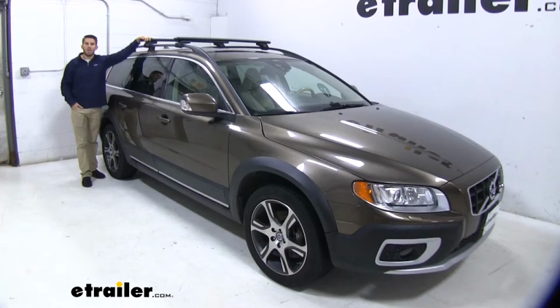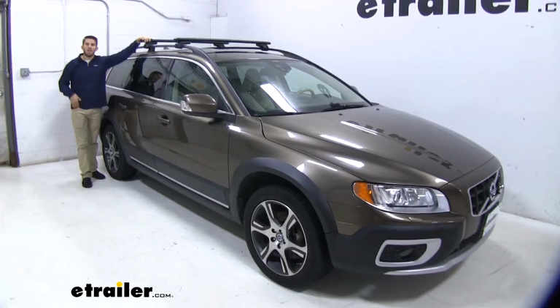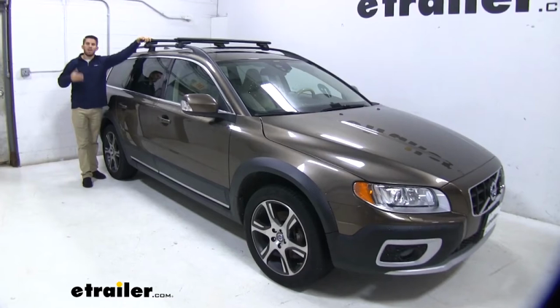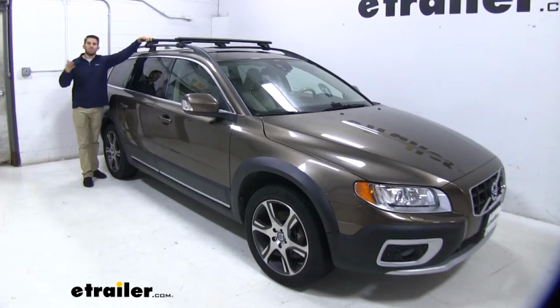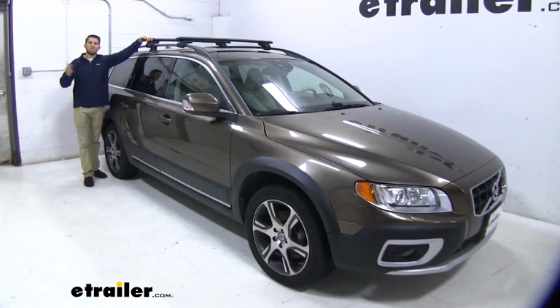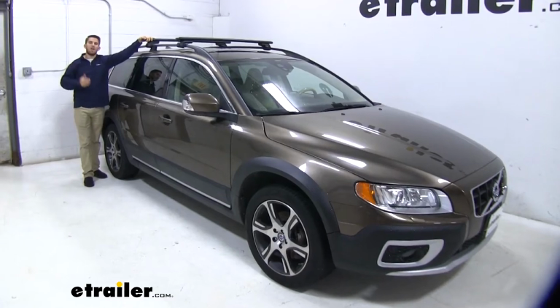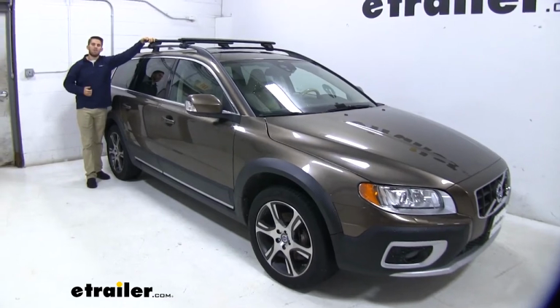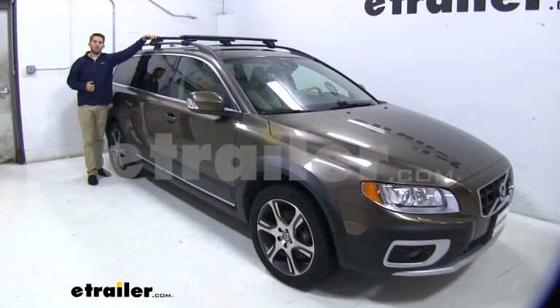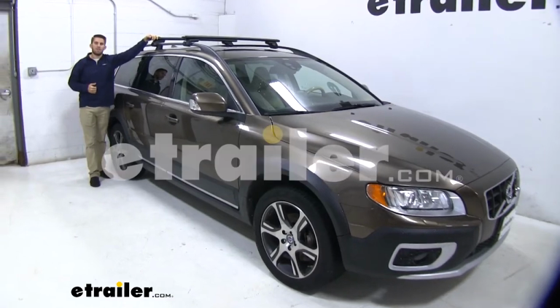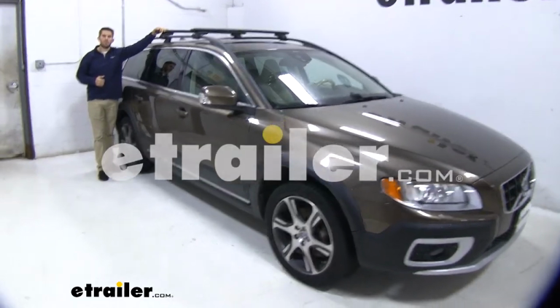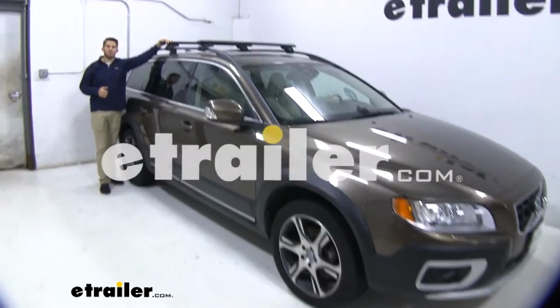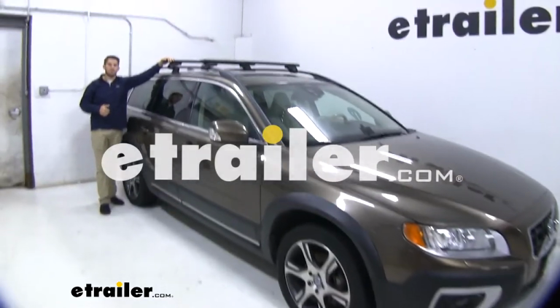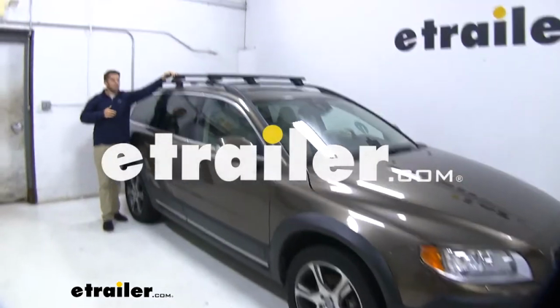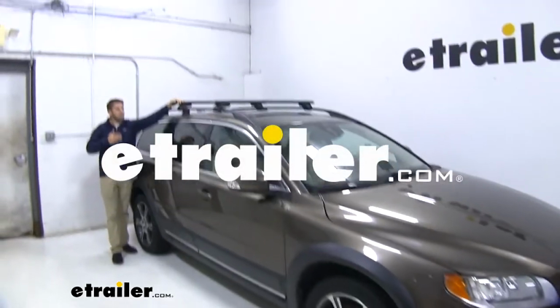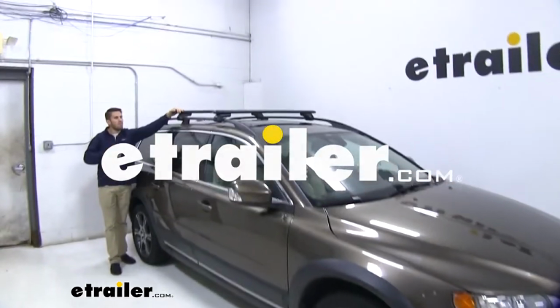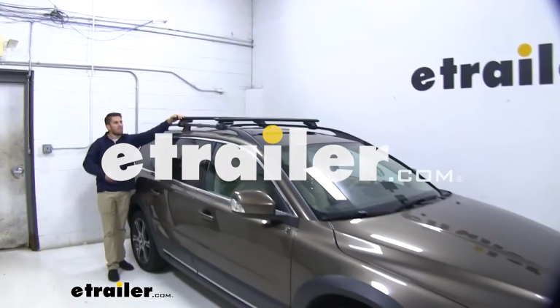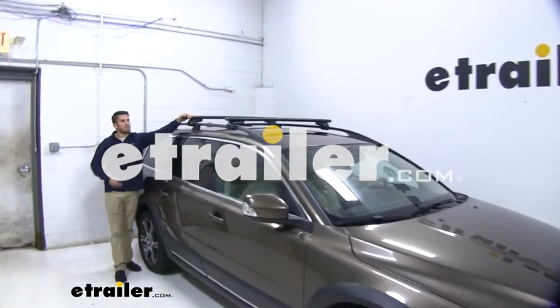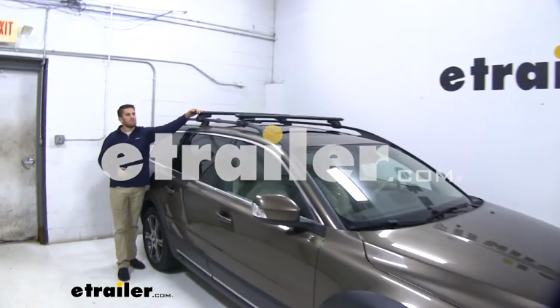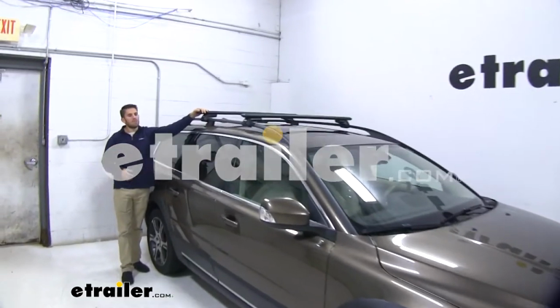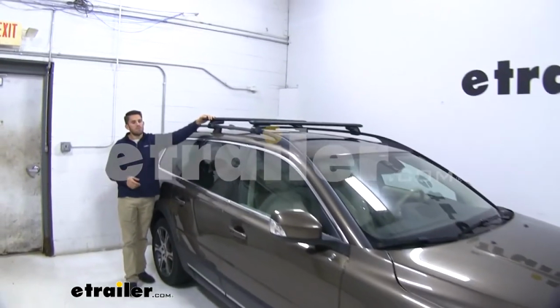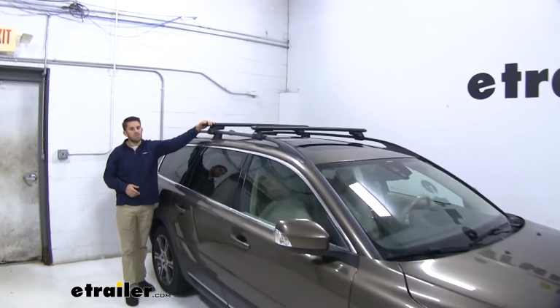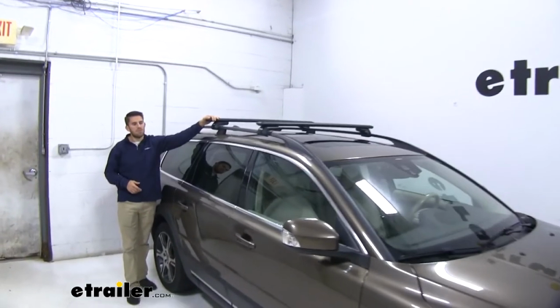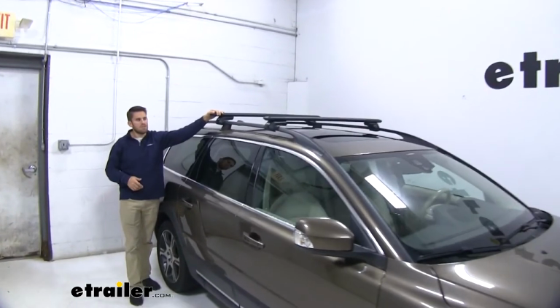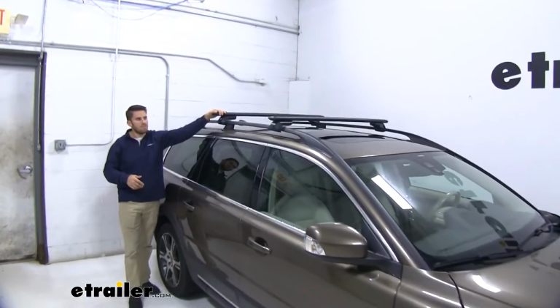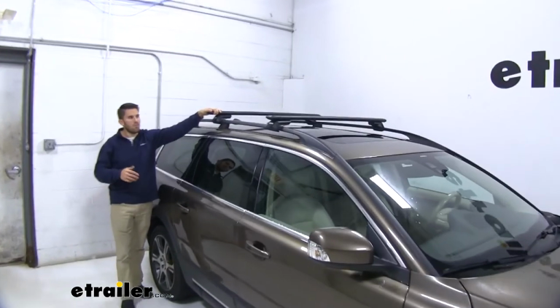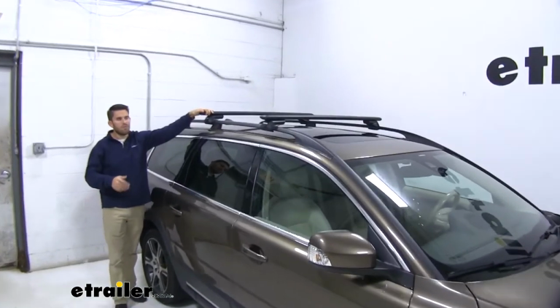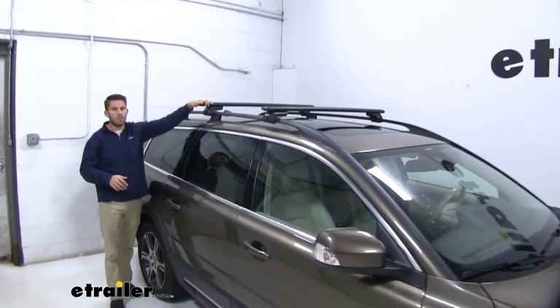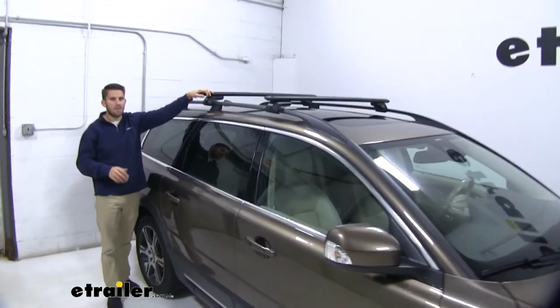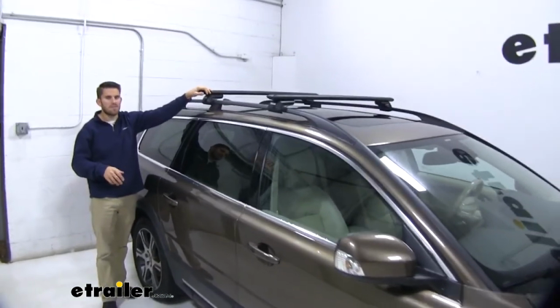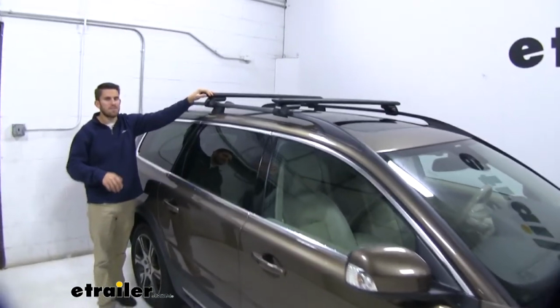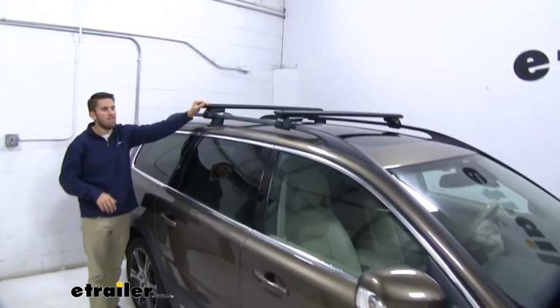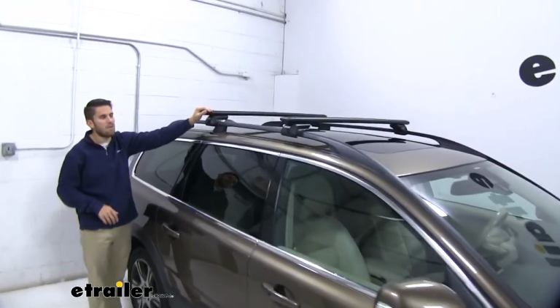Hey guys, it's Colin here at eTrailer, and today we have a 2013 Volvo XC70.